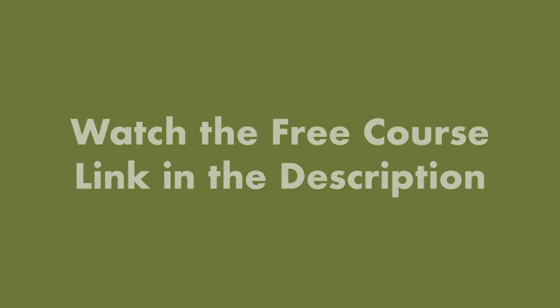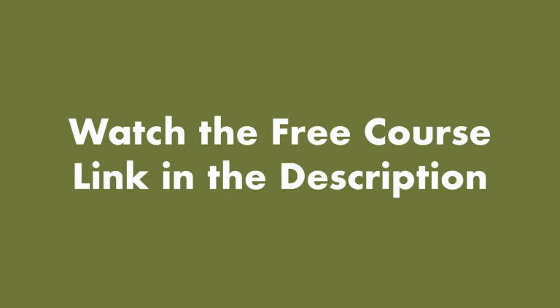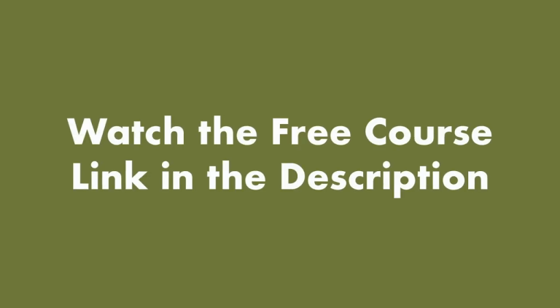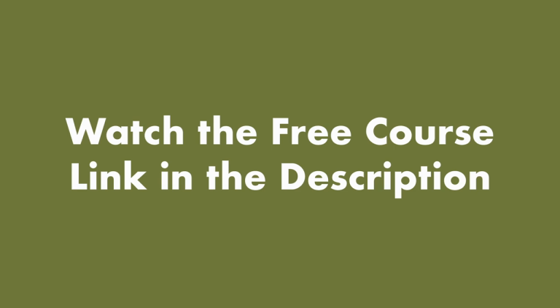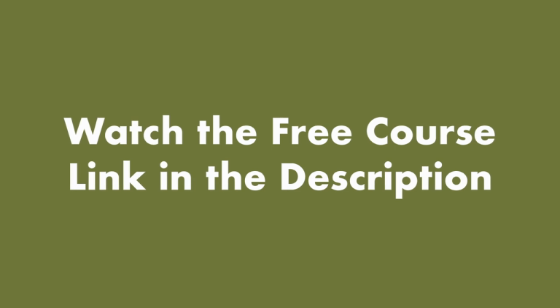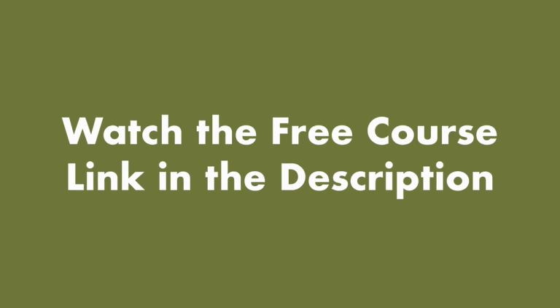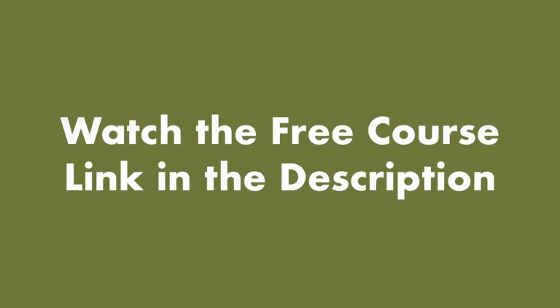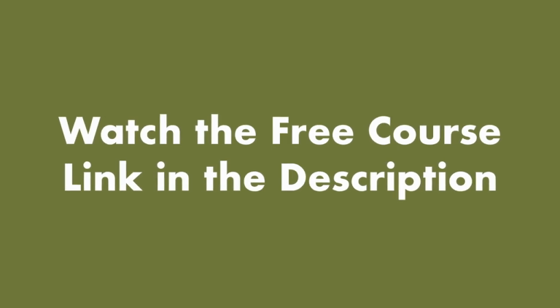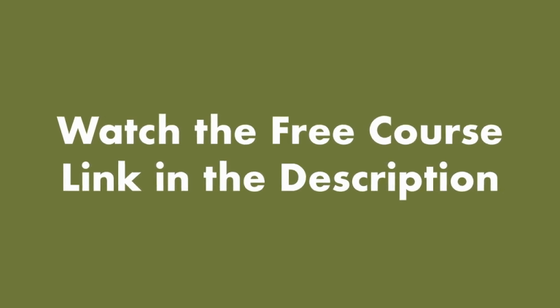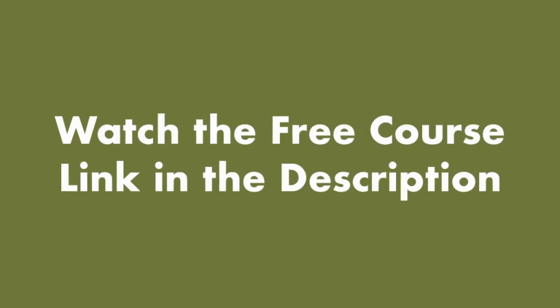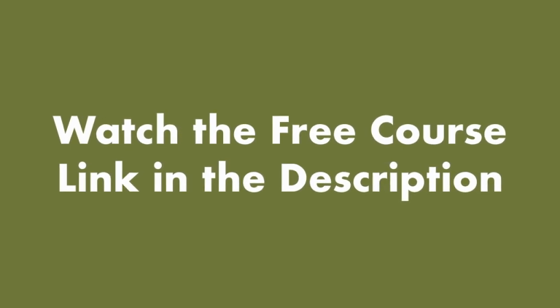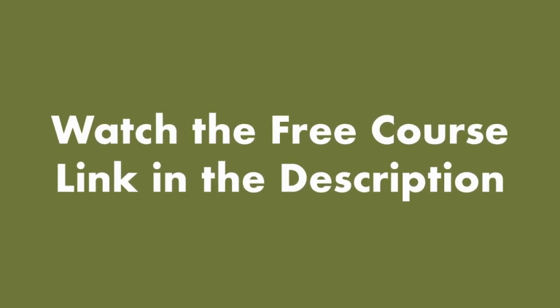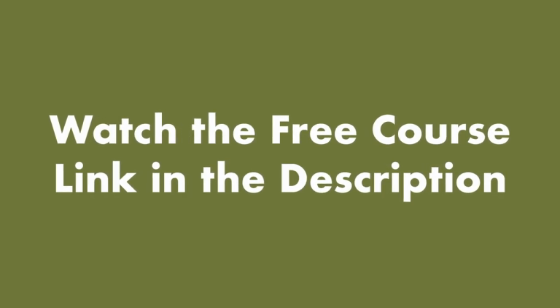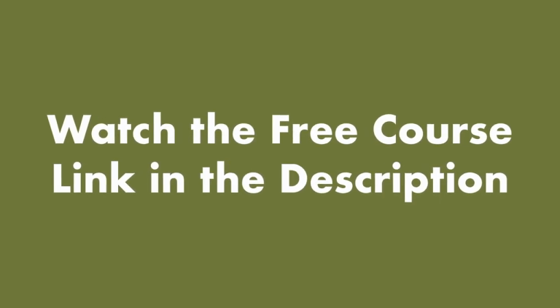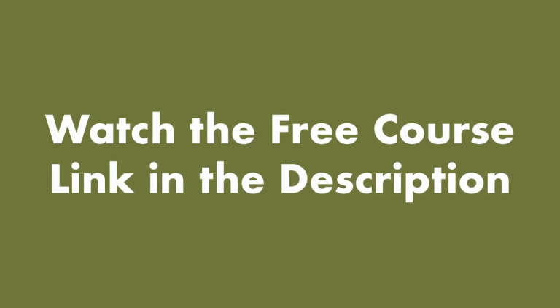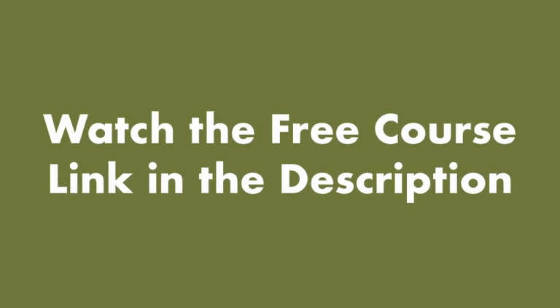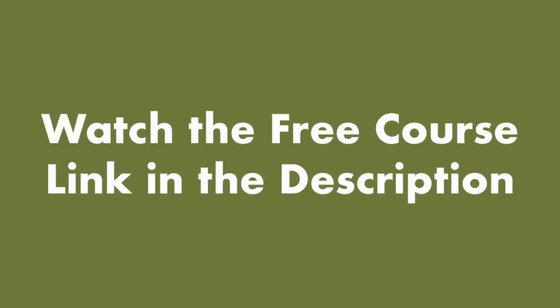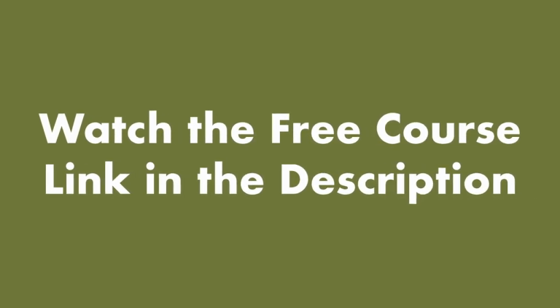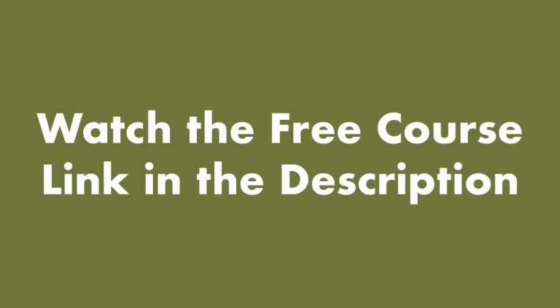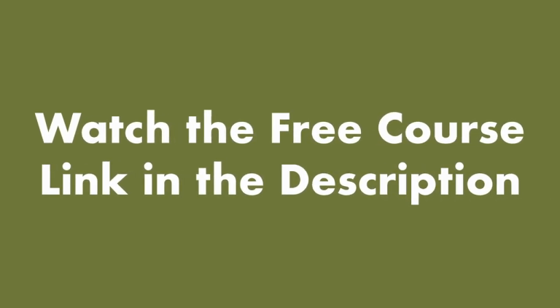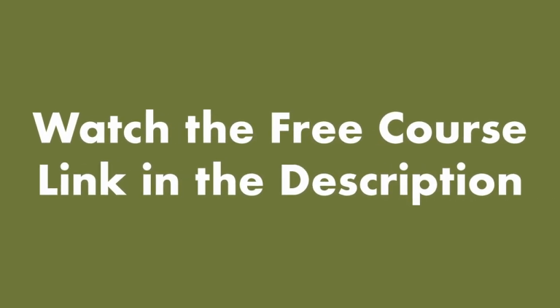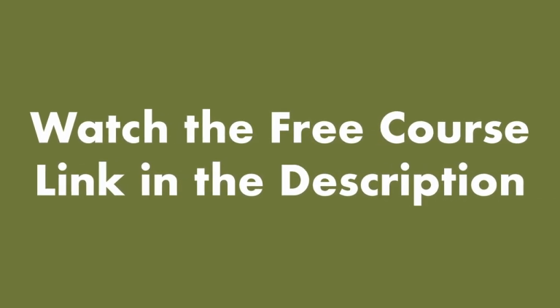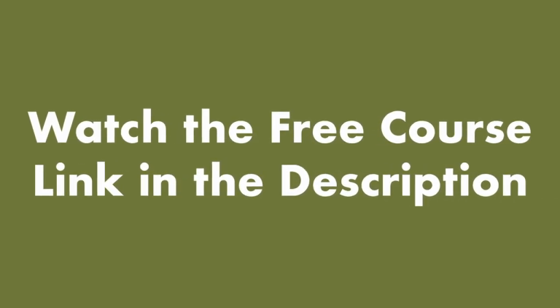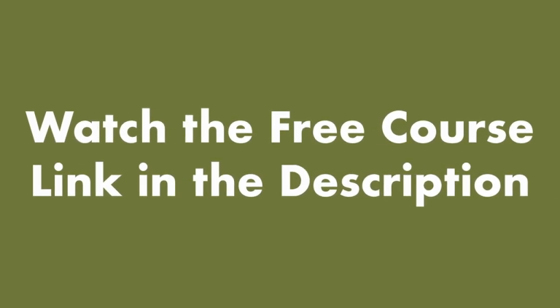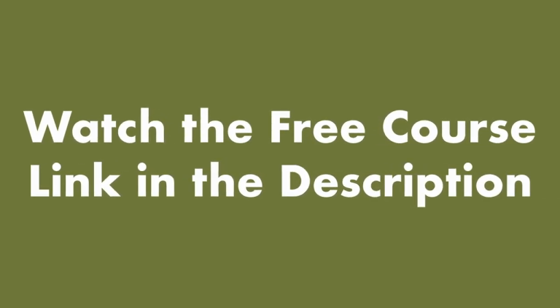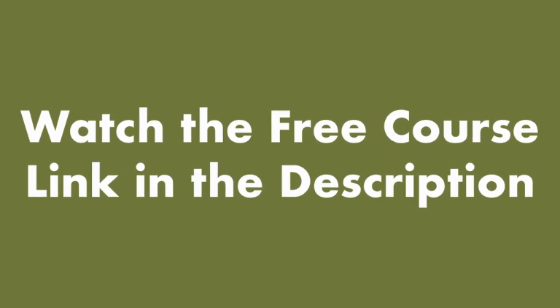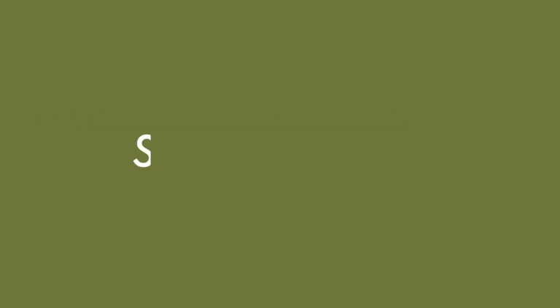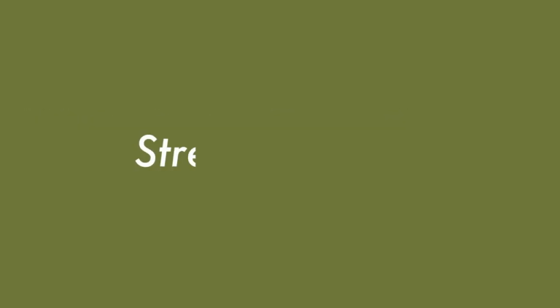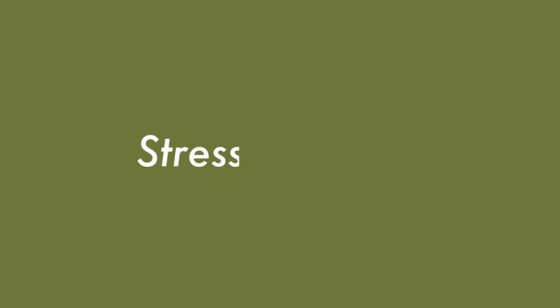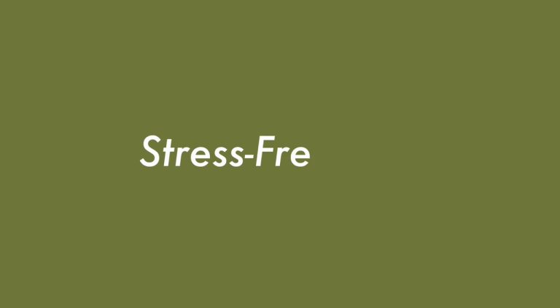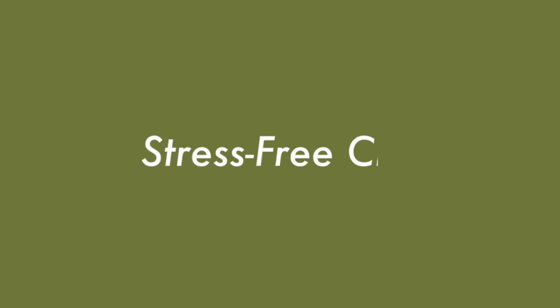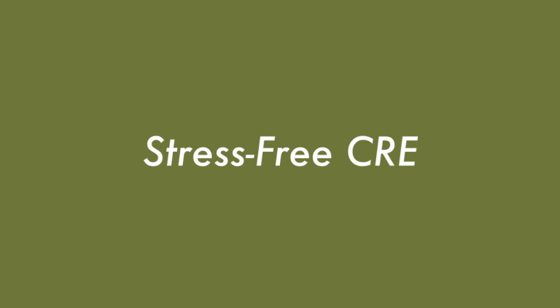Get free access to the full online course. Click the link in the description to begin your journey to stress-free CRE.